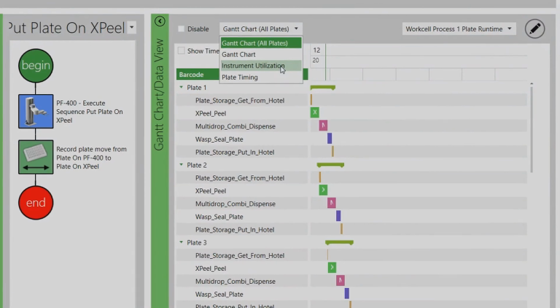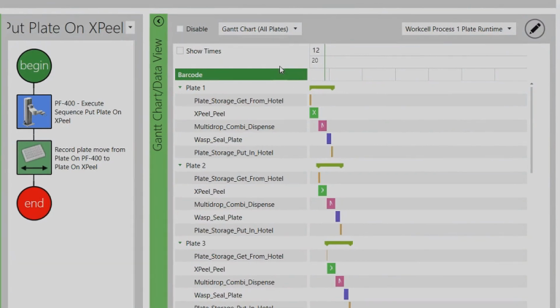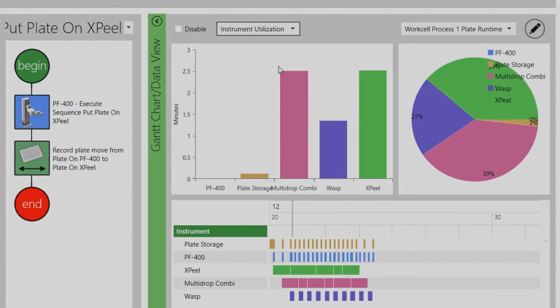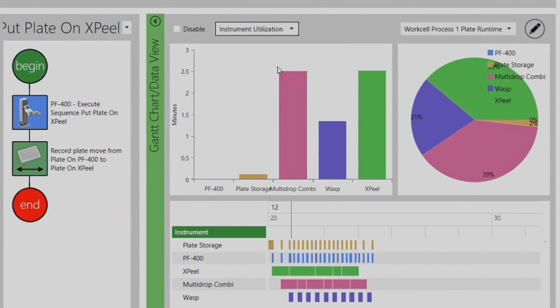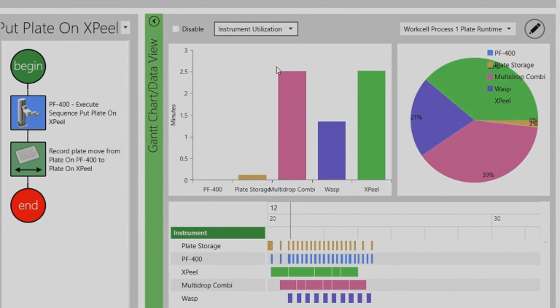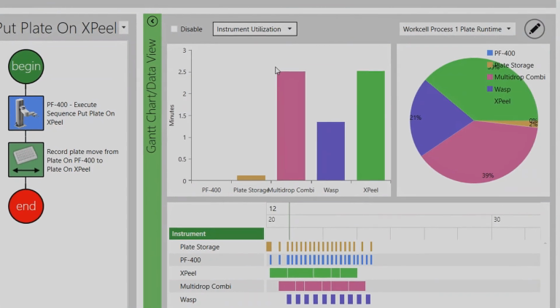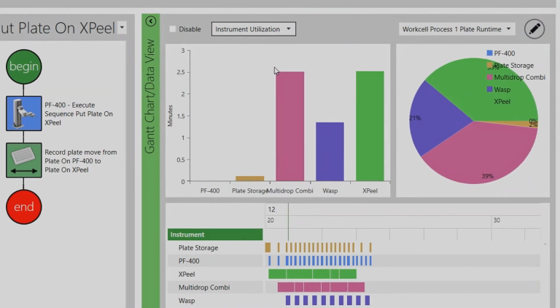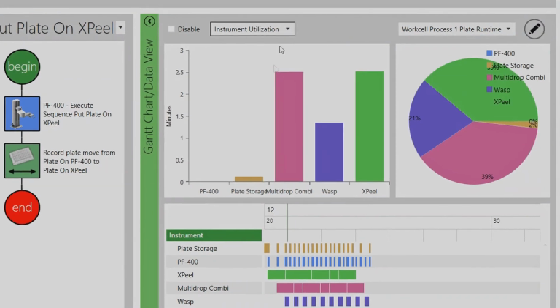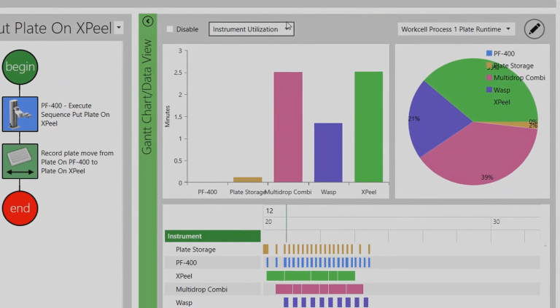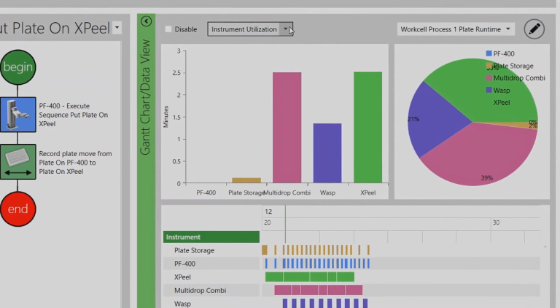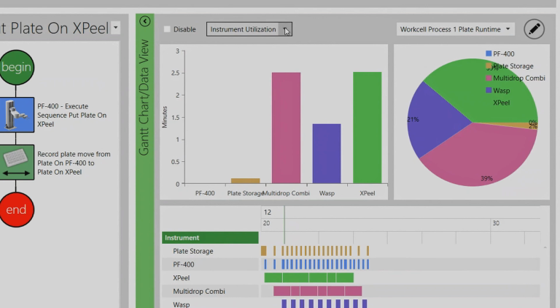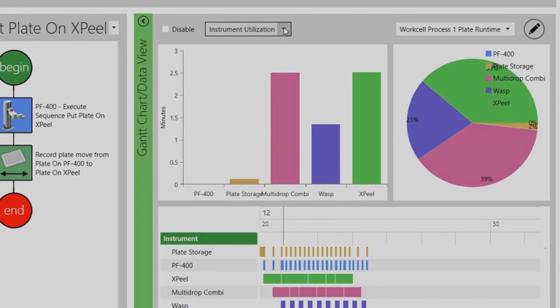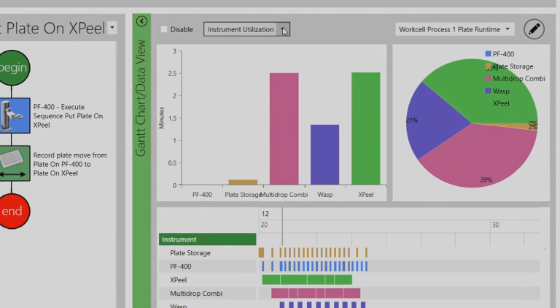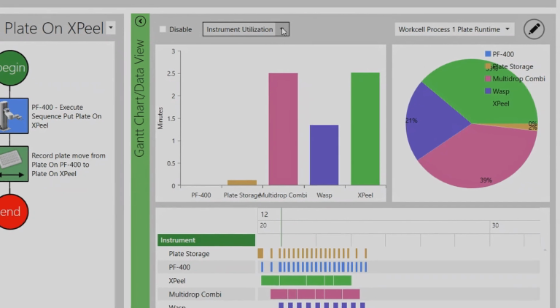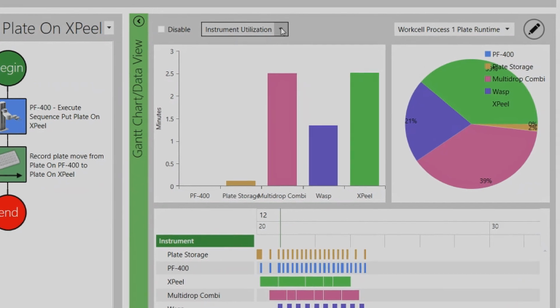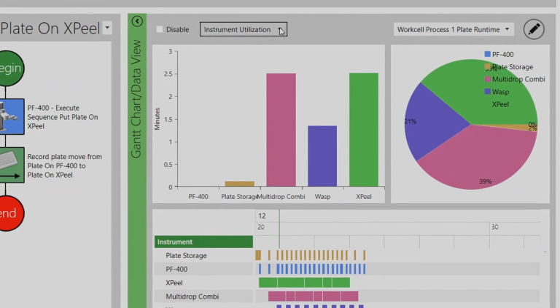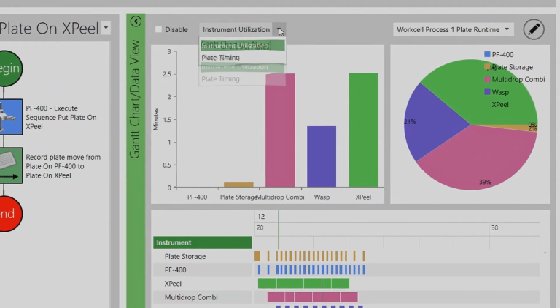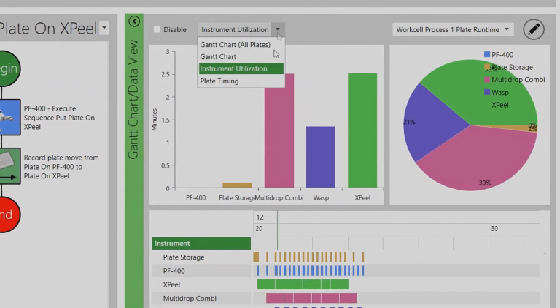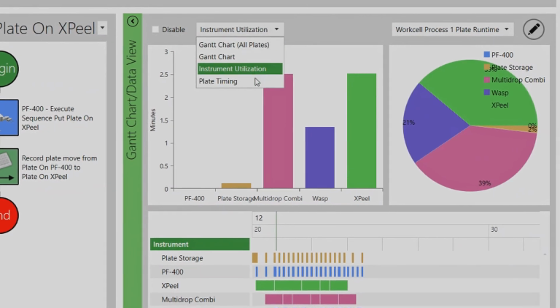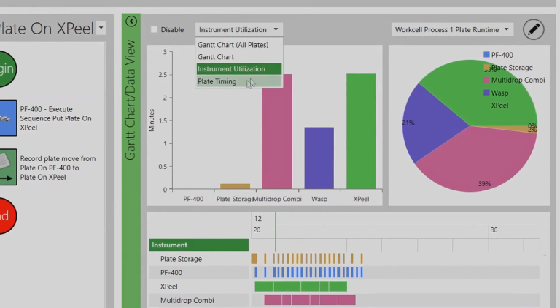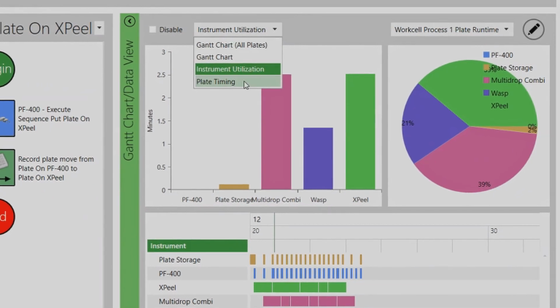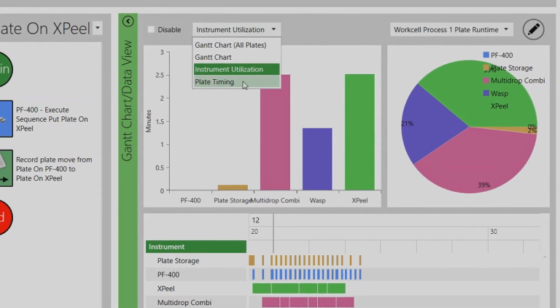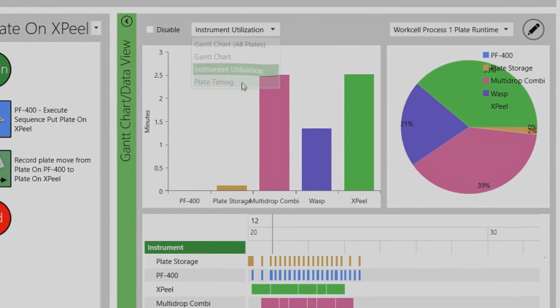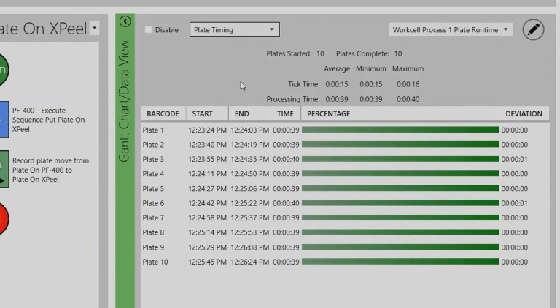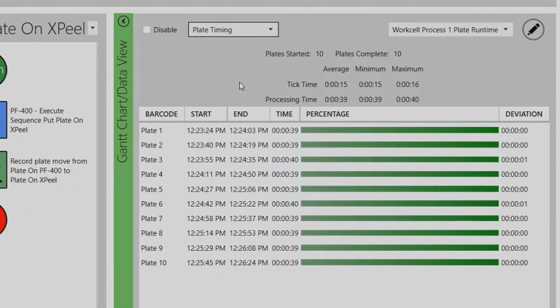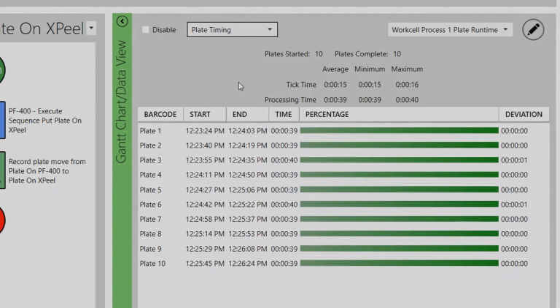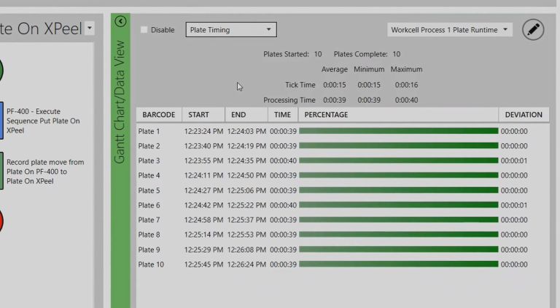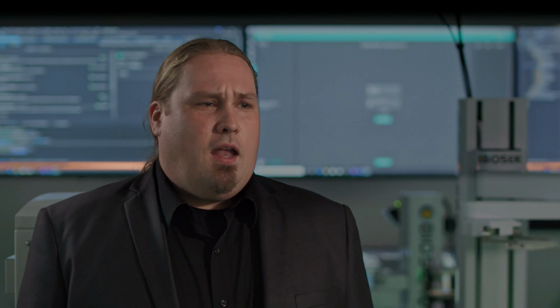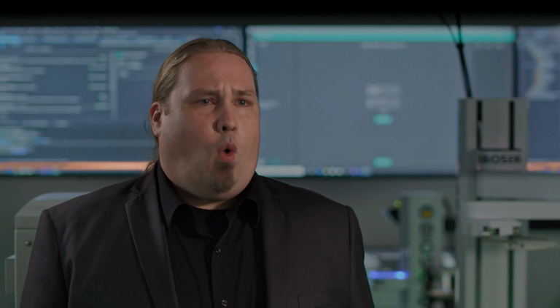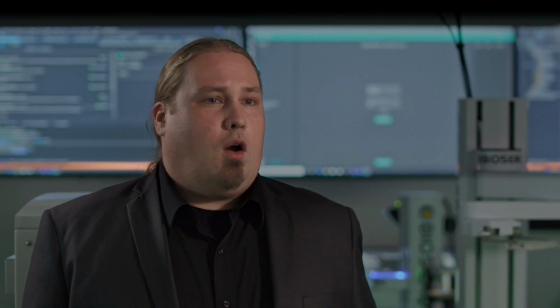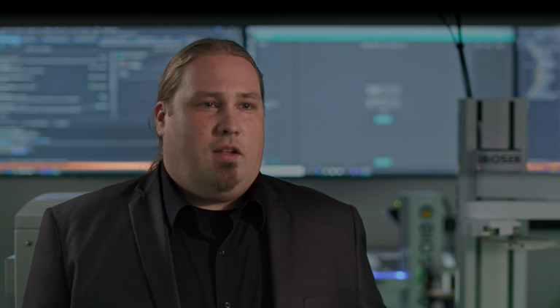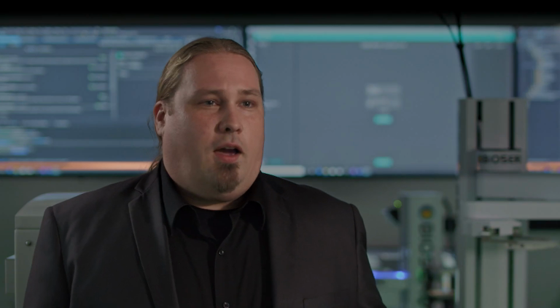You'll see increases in throughput, and you'll see increases in data integrity and walk-away time.